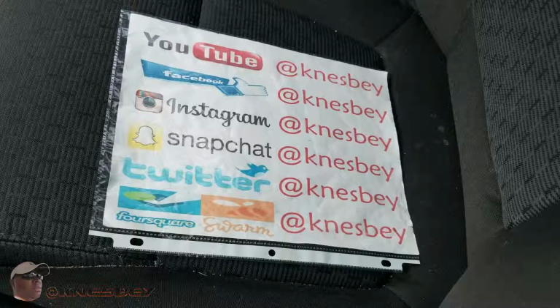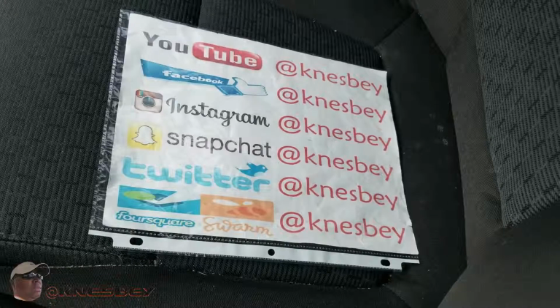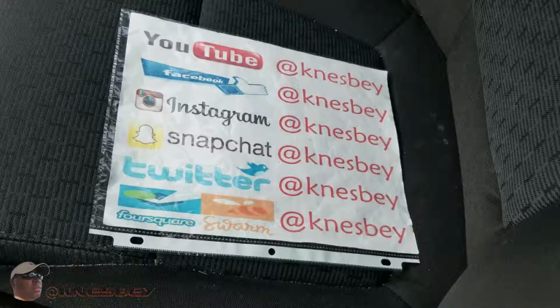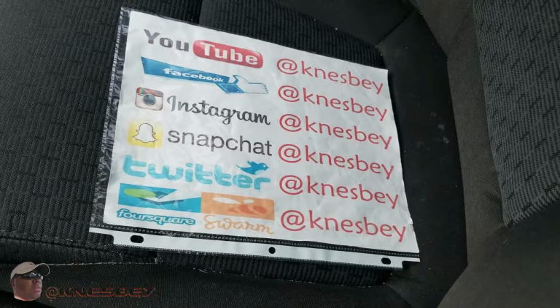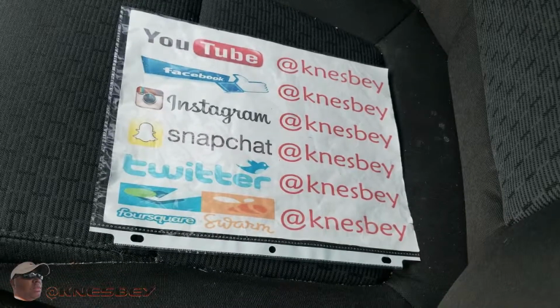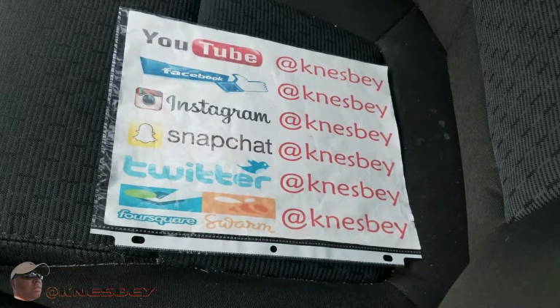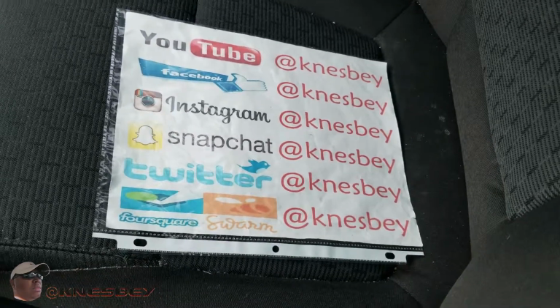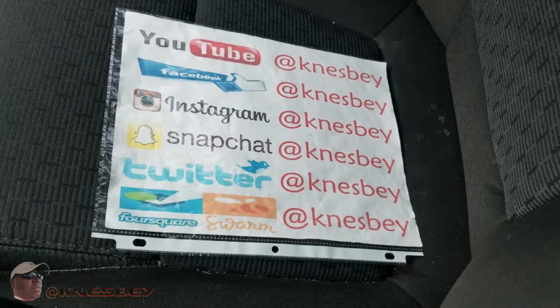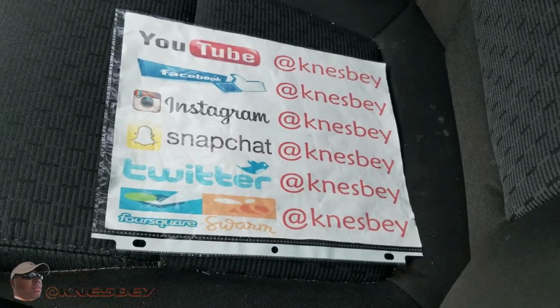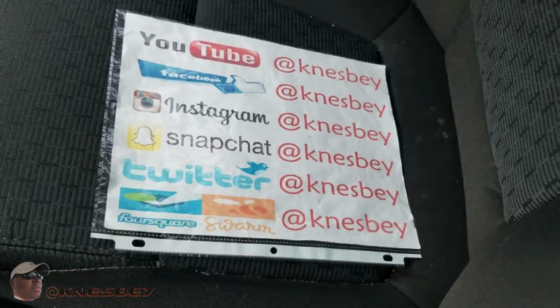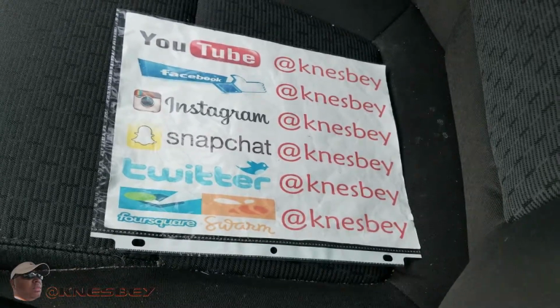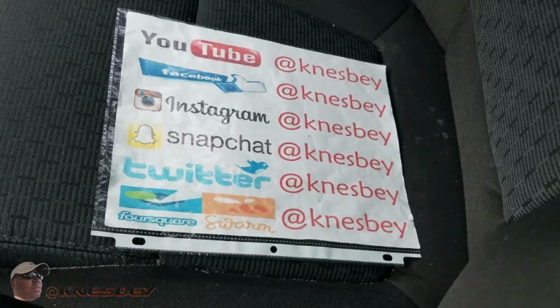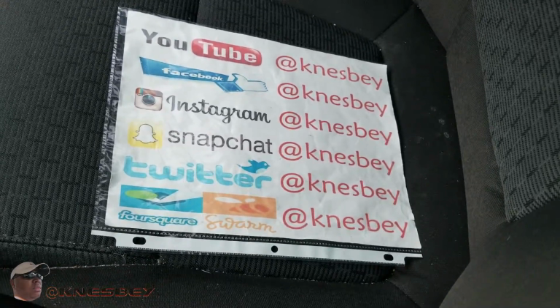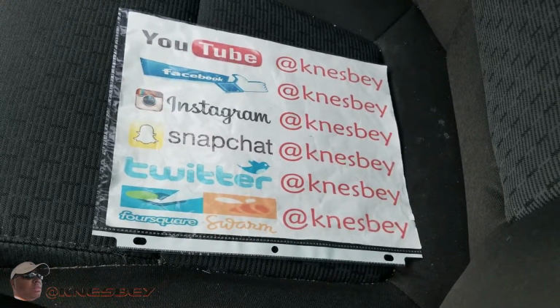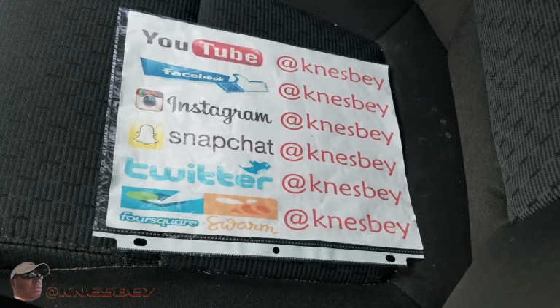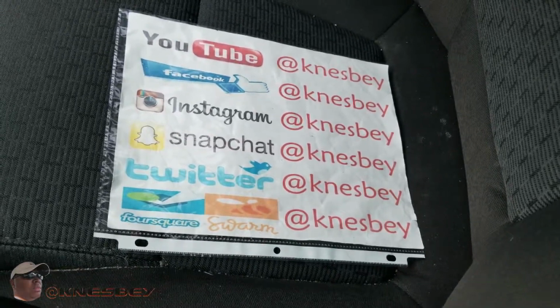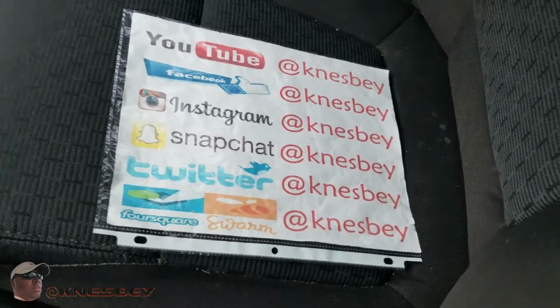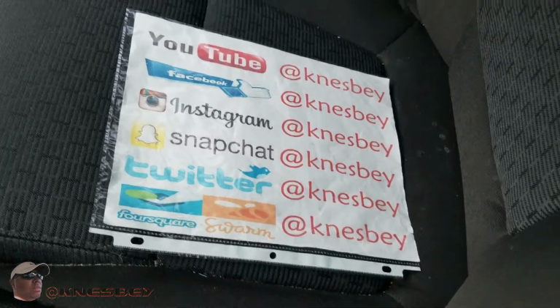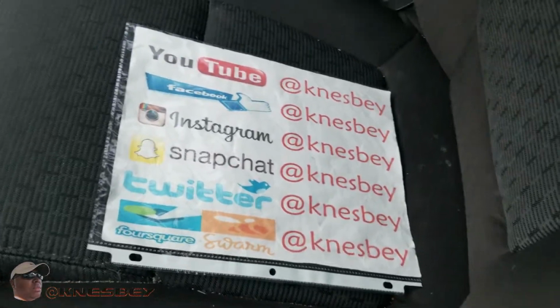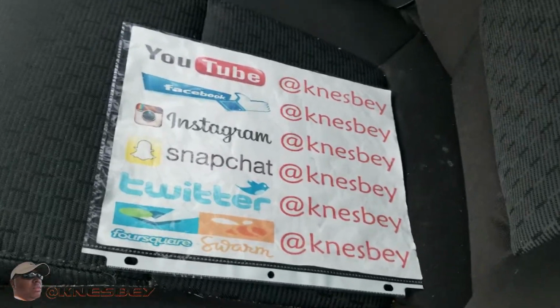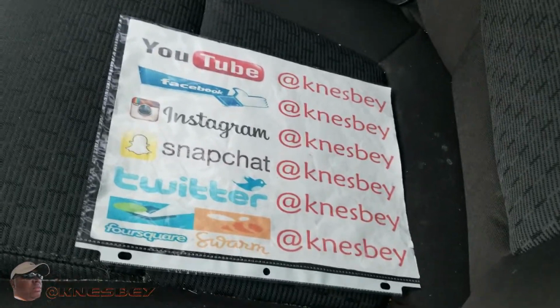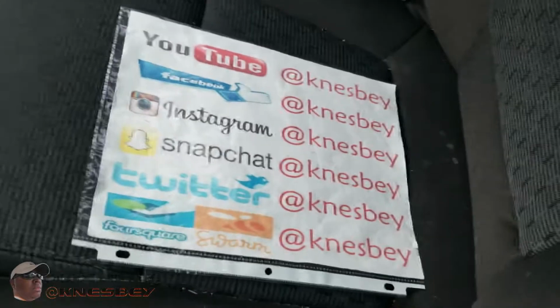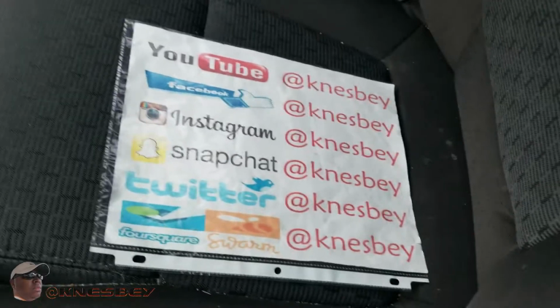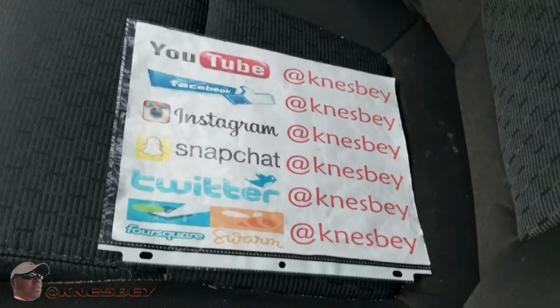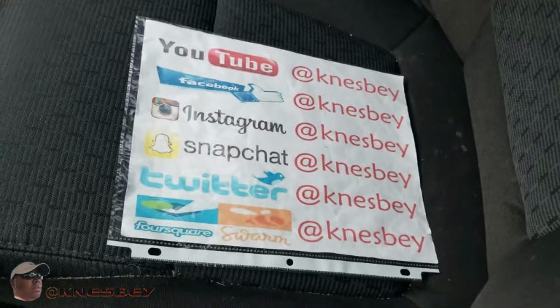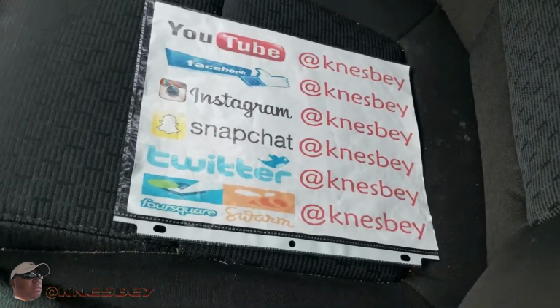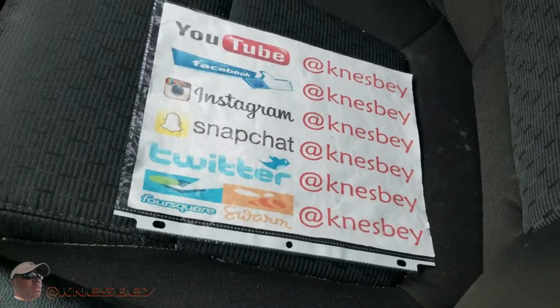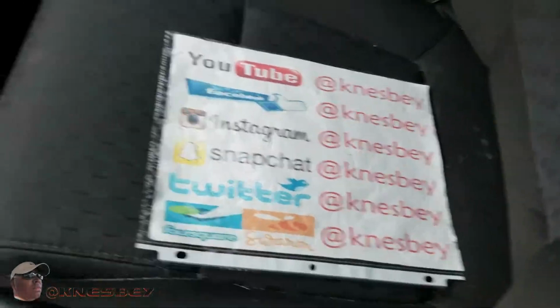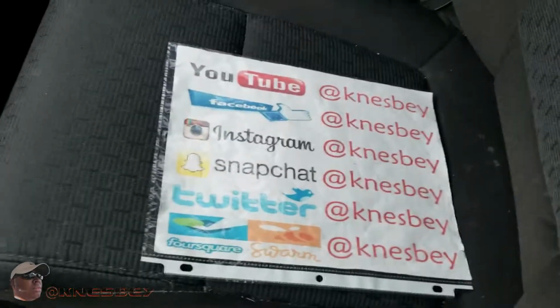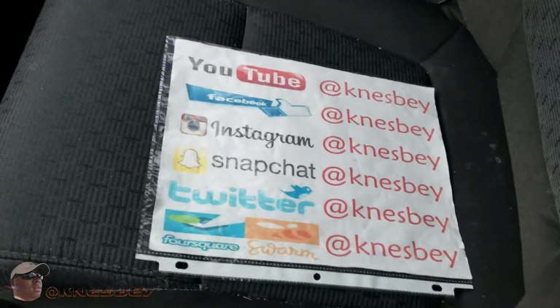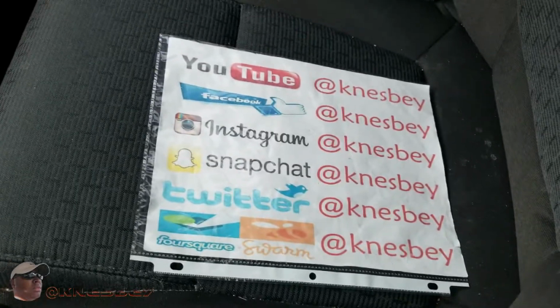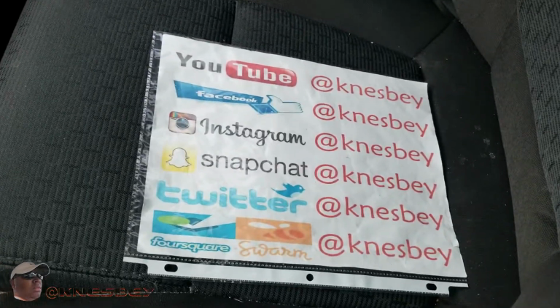Yo, I'm Nez. I'm about to drop some more car tech on you and this time what we're going to be doing a review of is the...